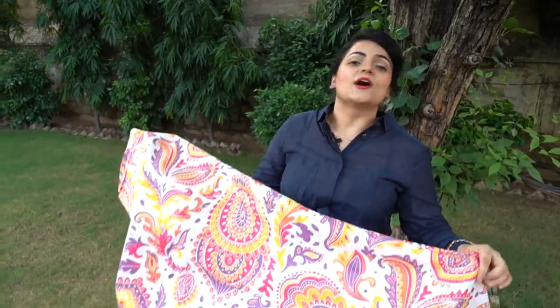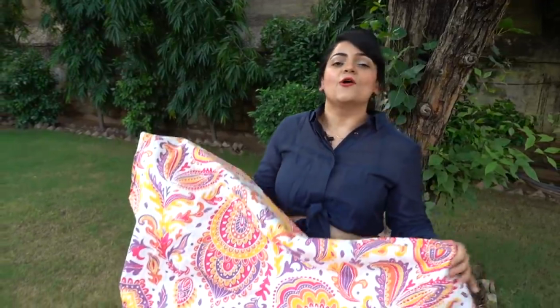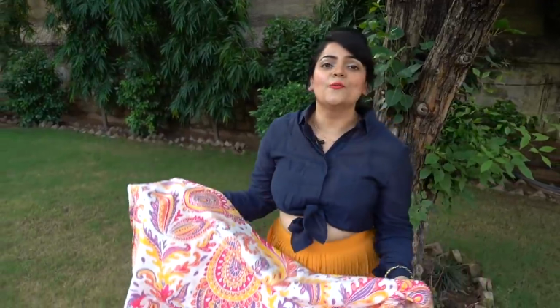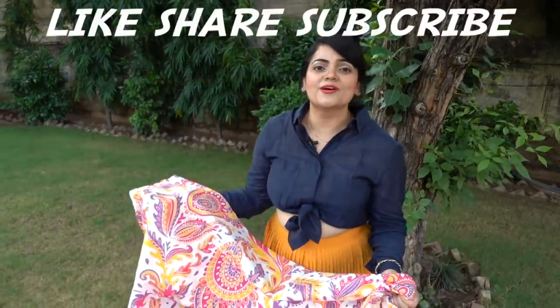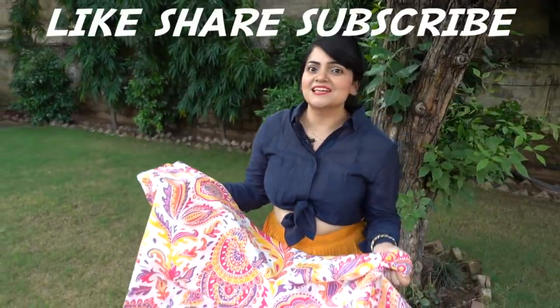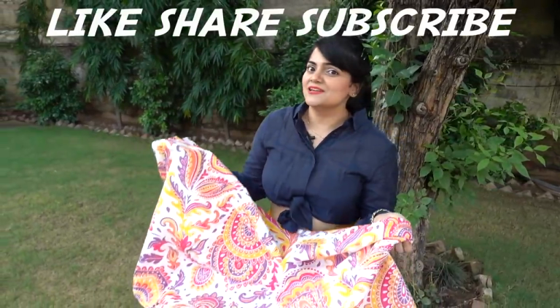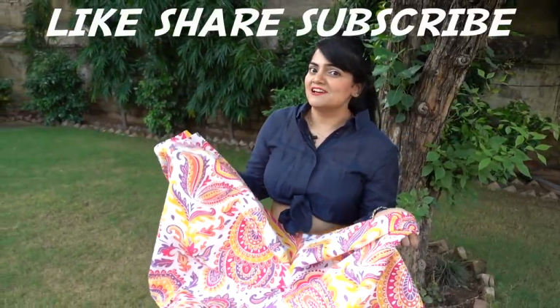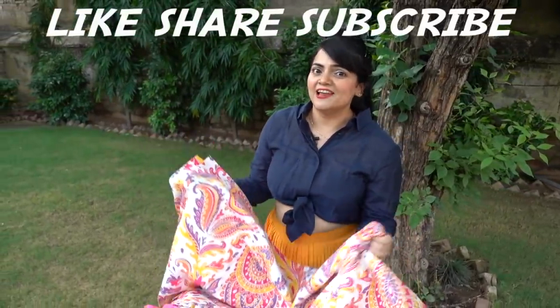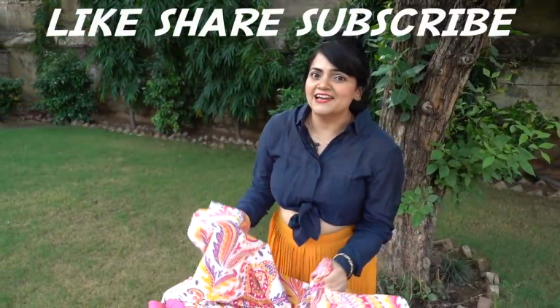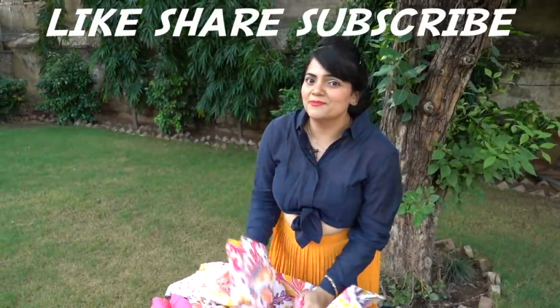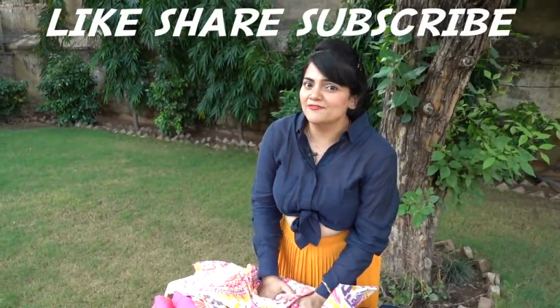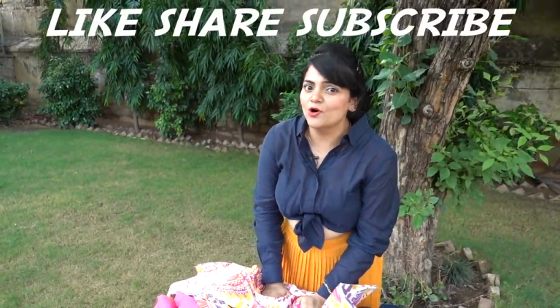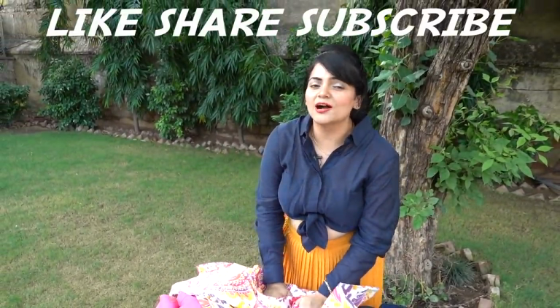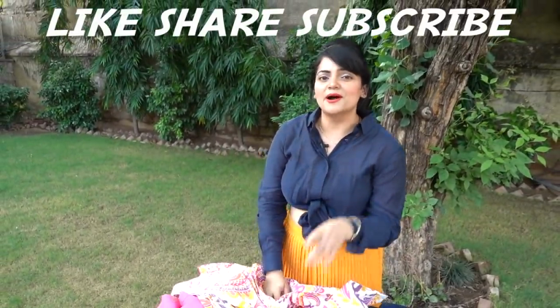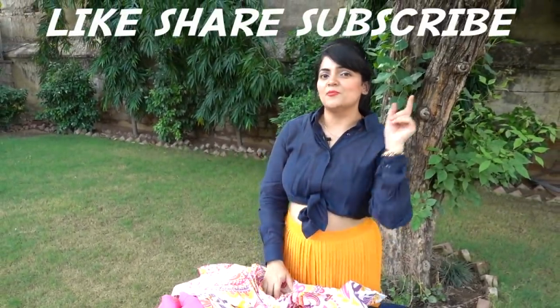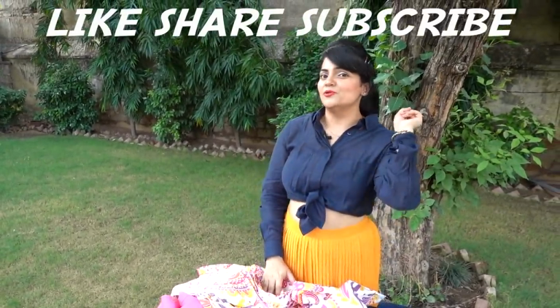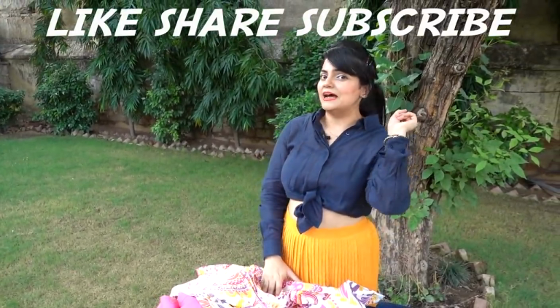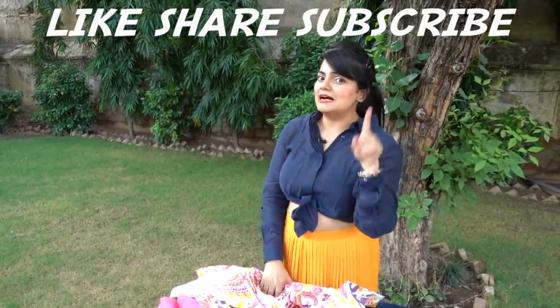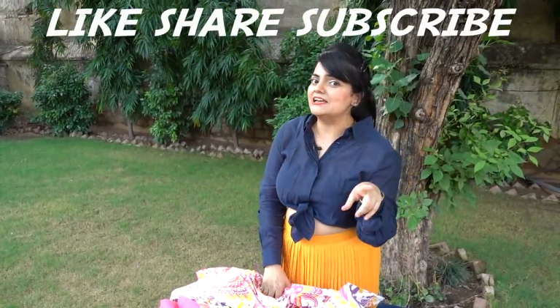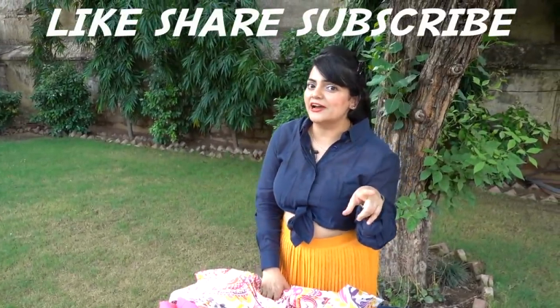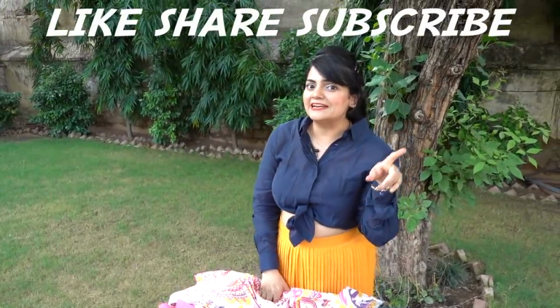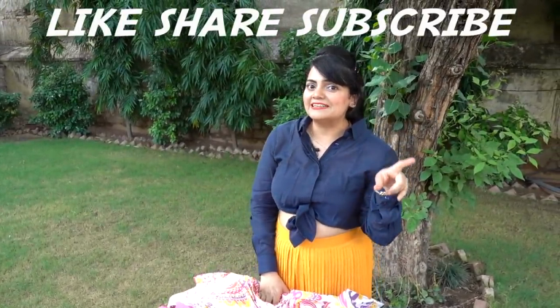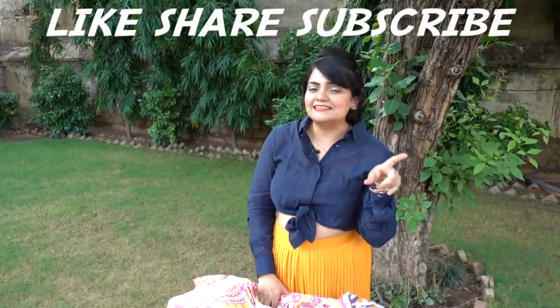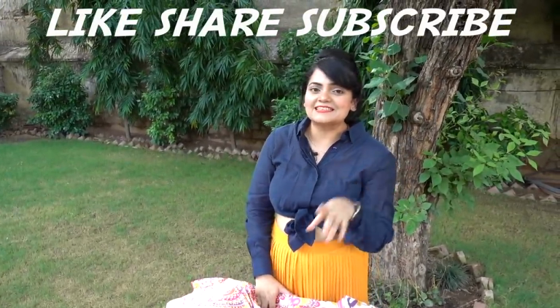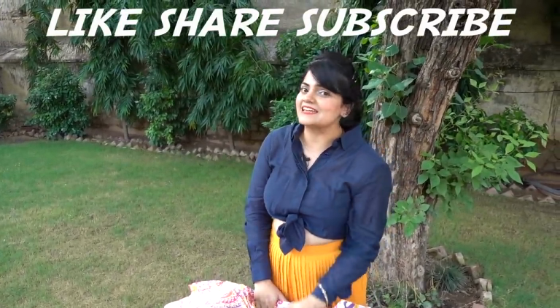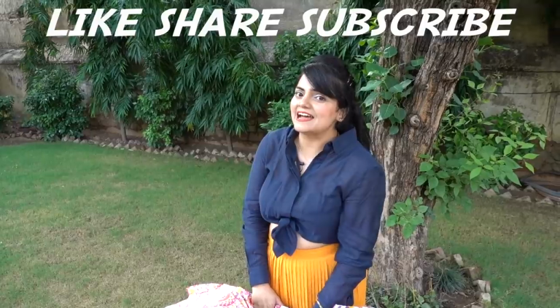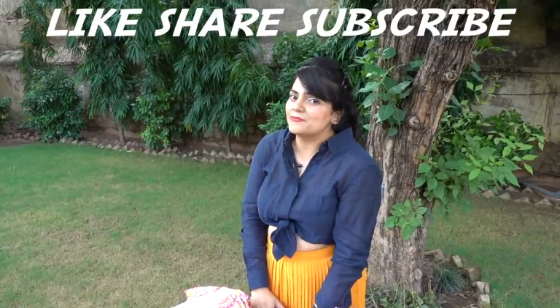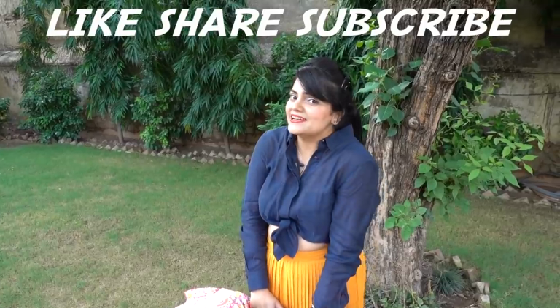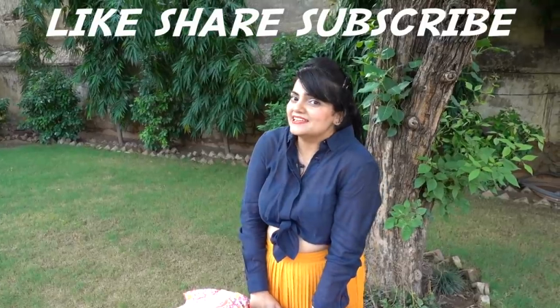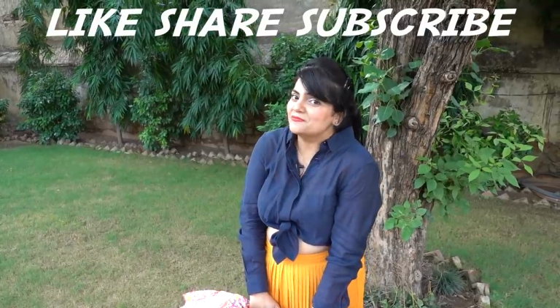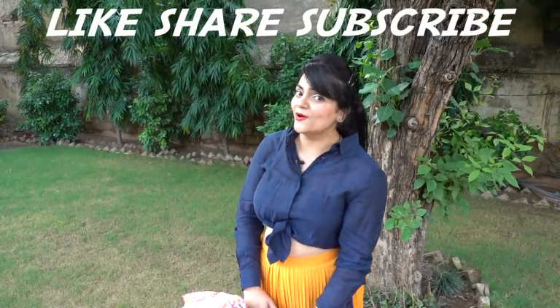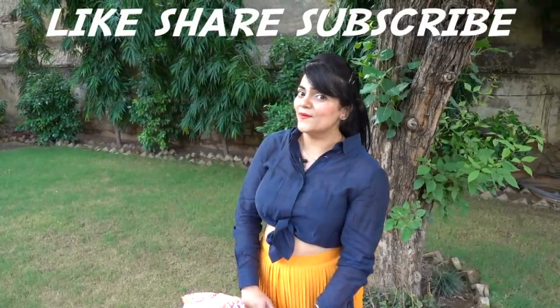I hope you guys liked my vlog! I will see you next Friday. Till then, stay happy and keep glowing.